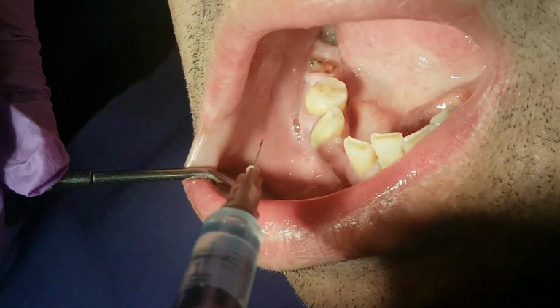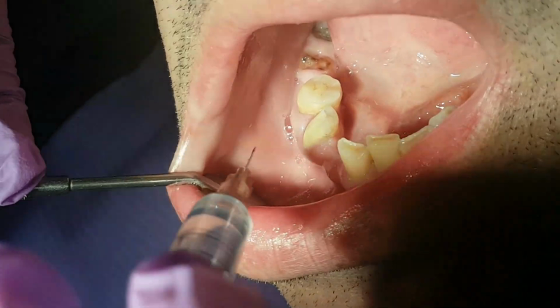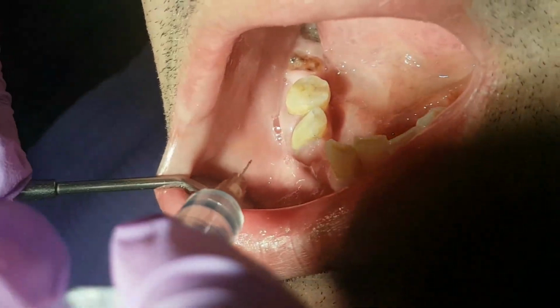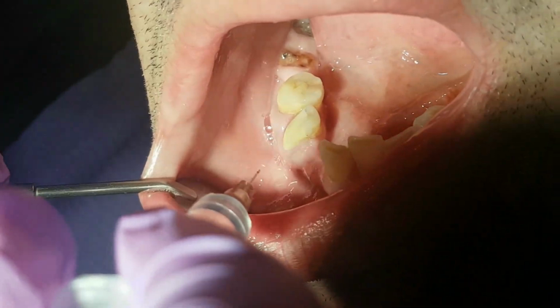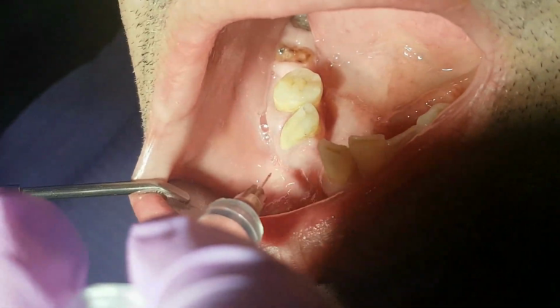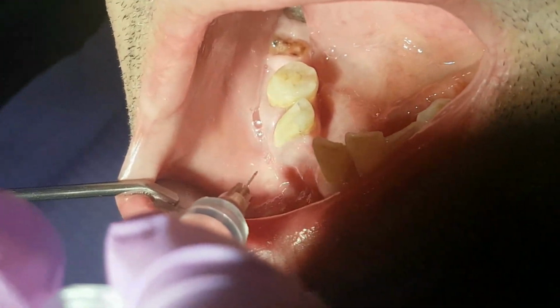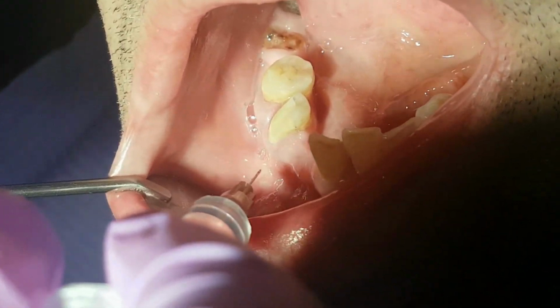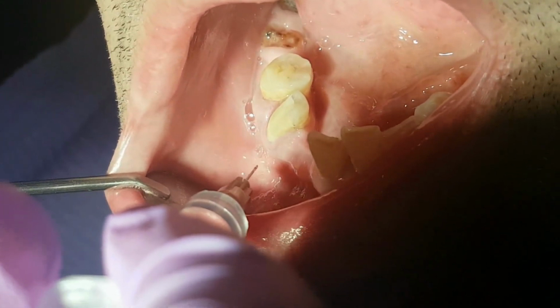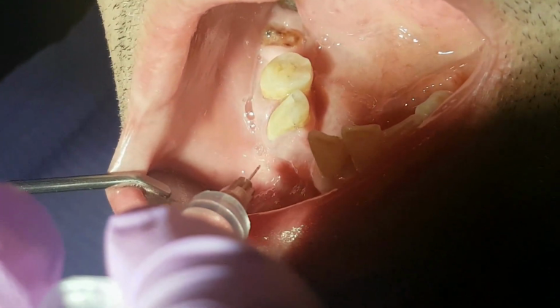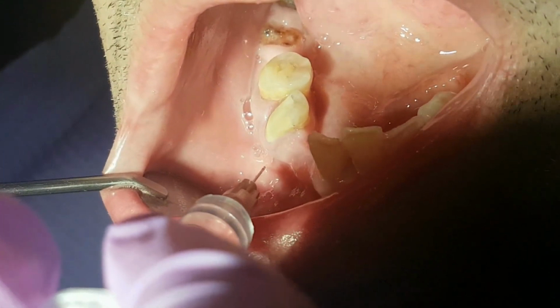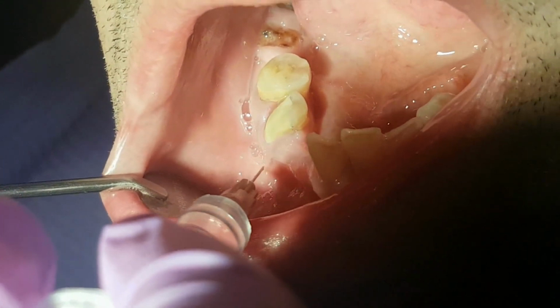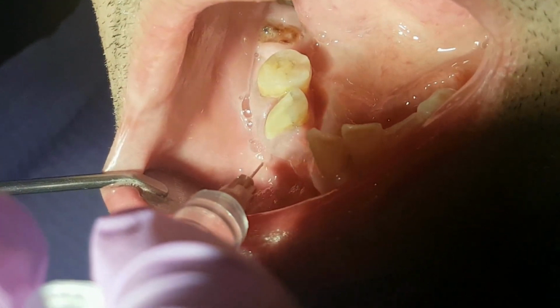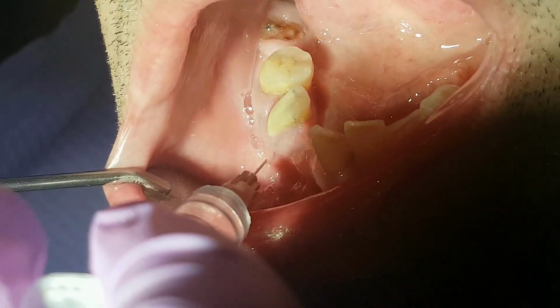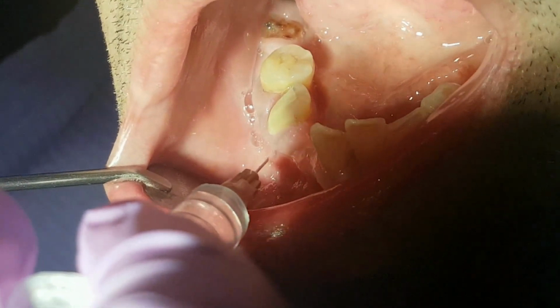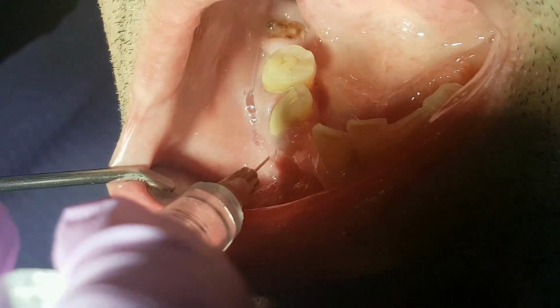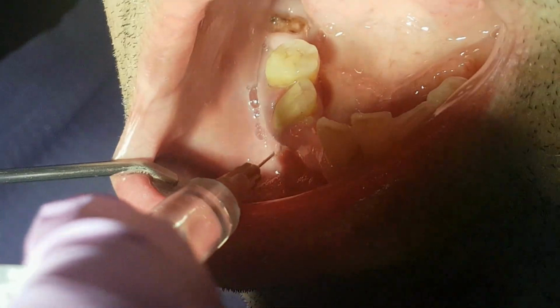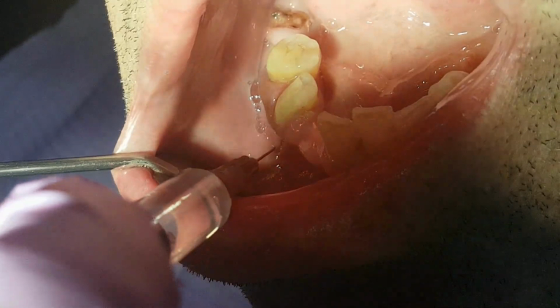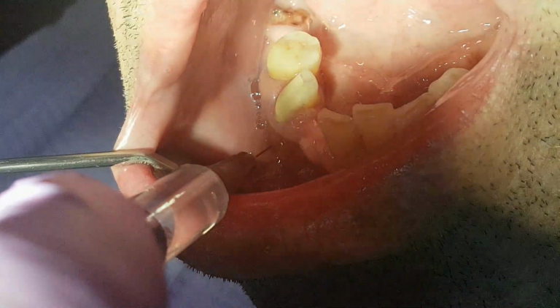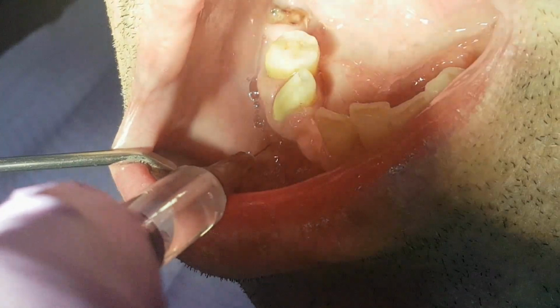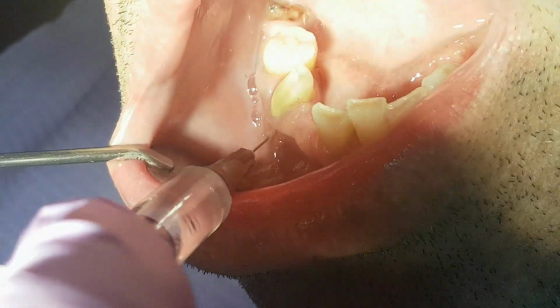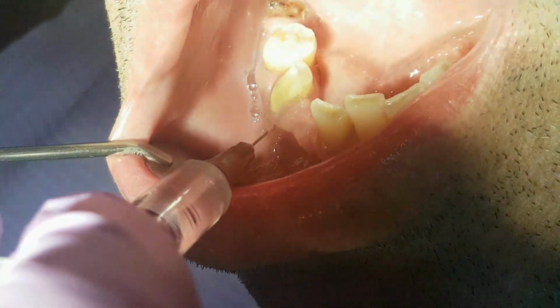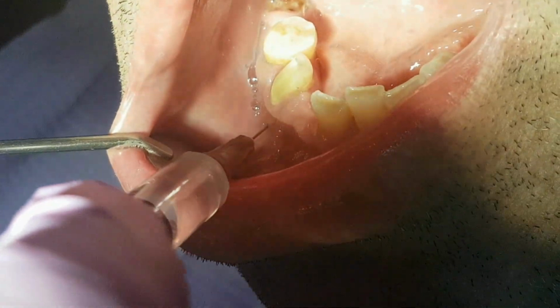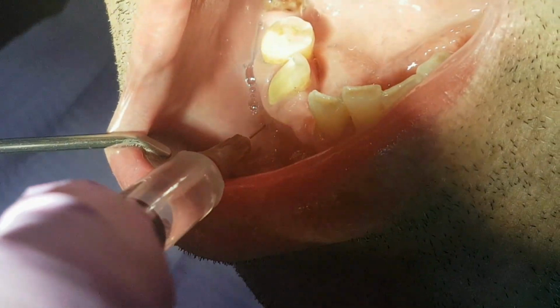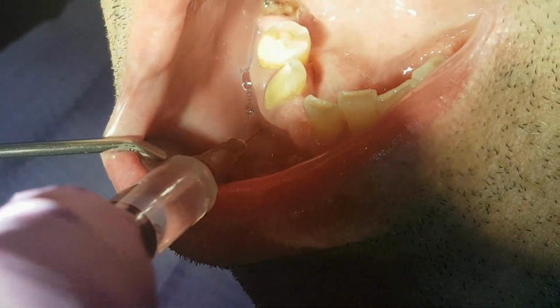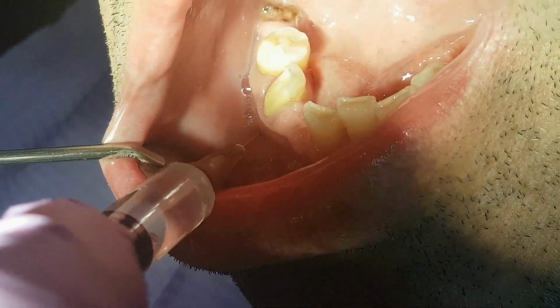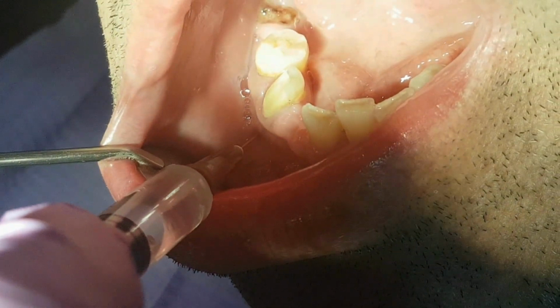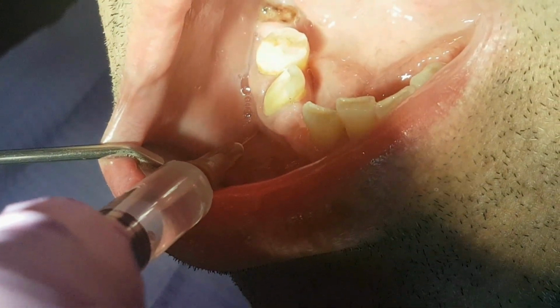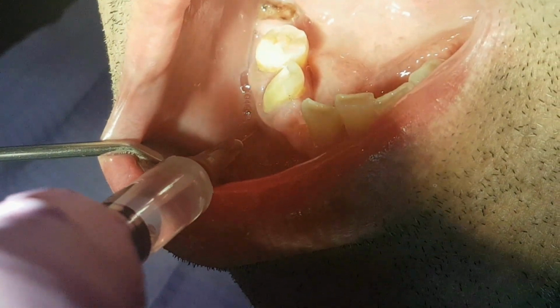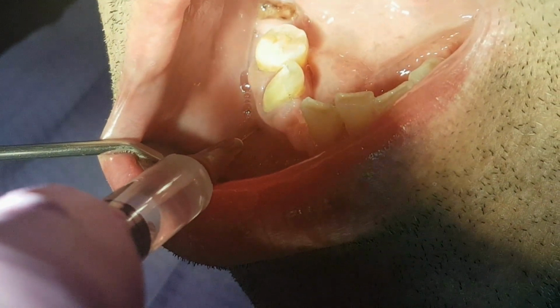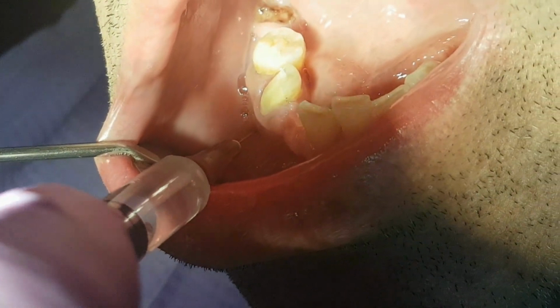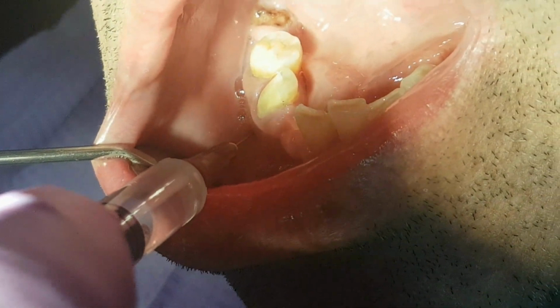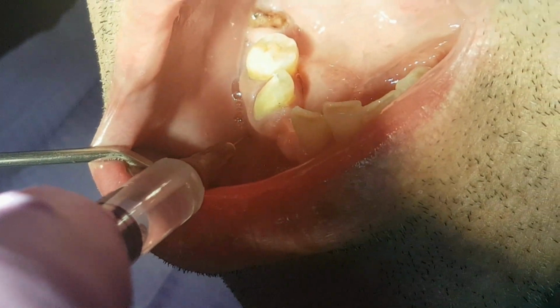Hello everyone! In this video we will talk about the beginning phase of endodontics treatment.